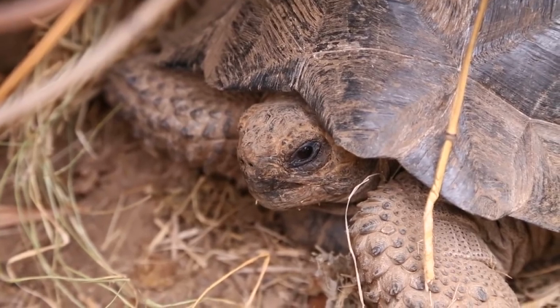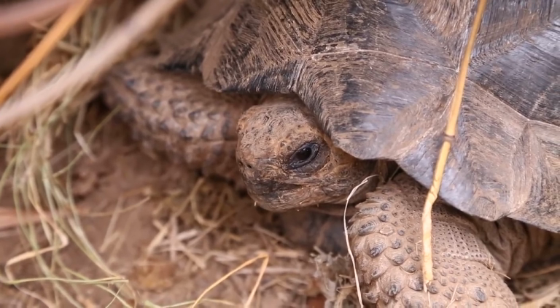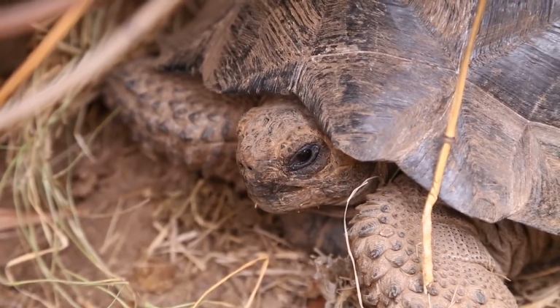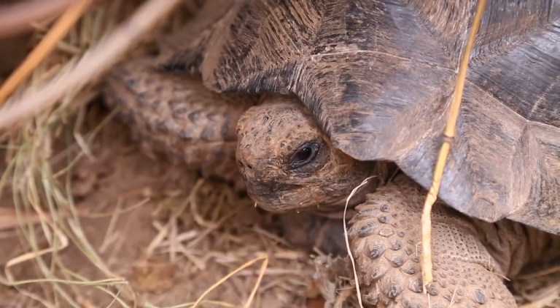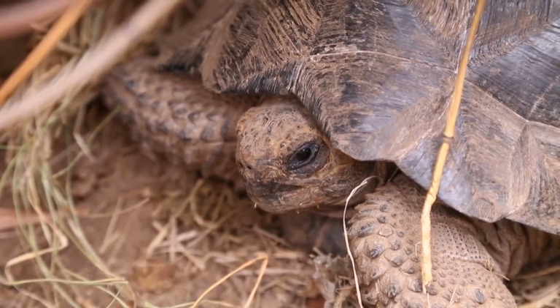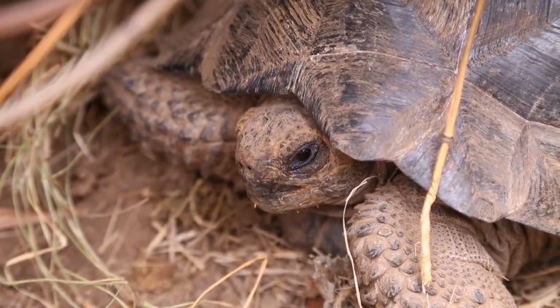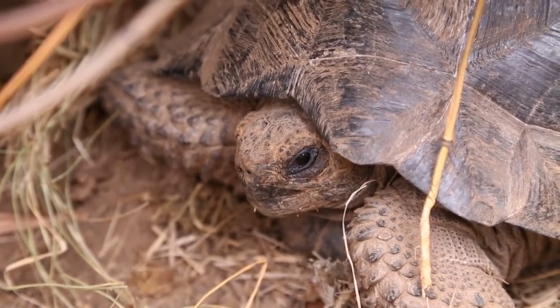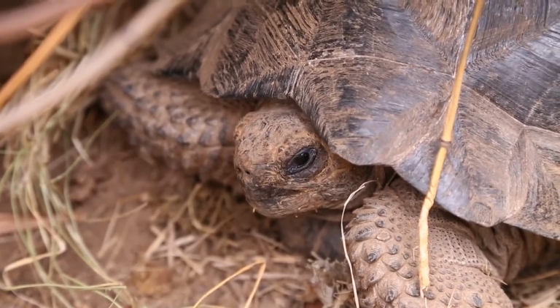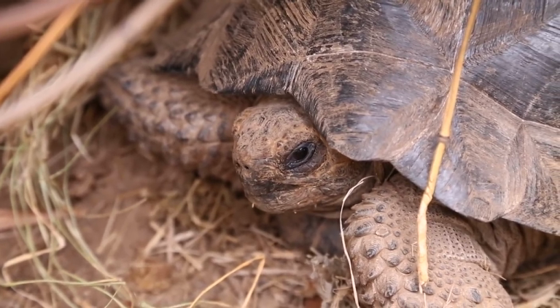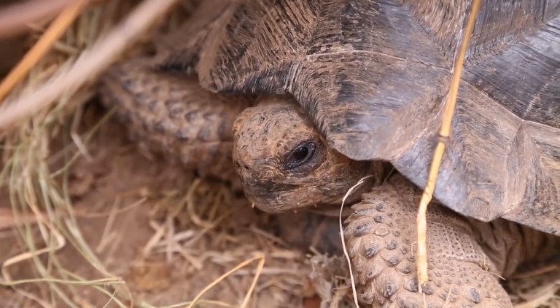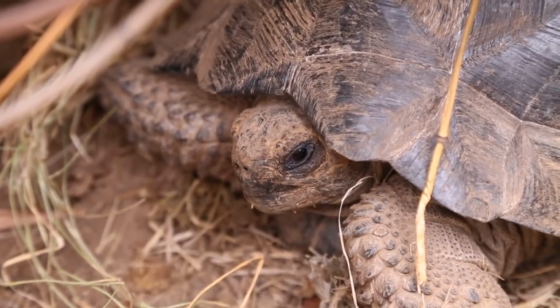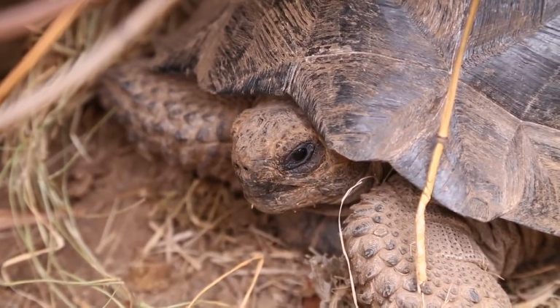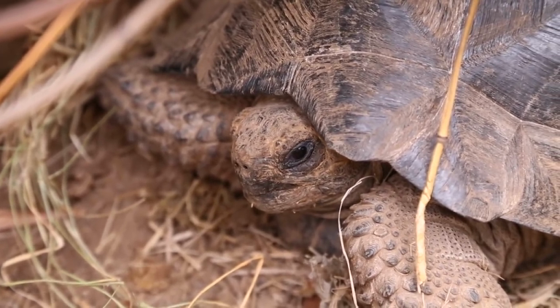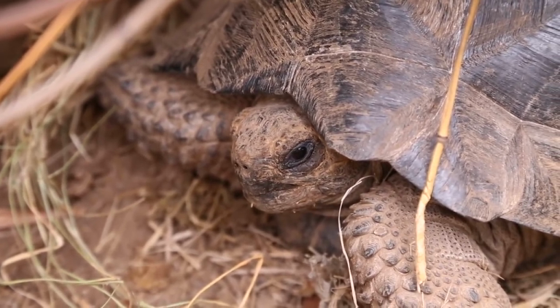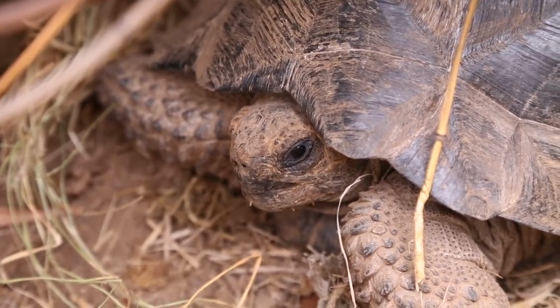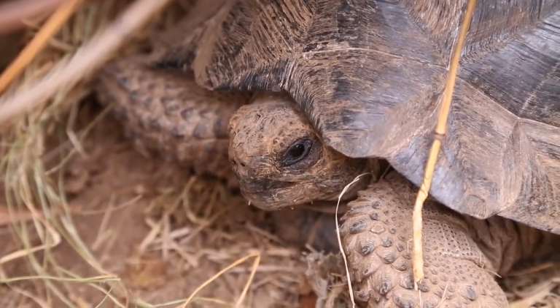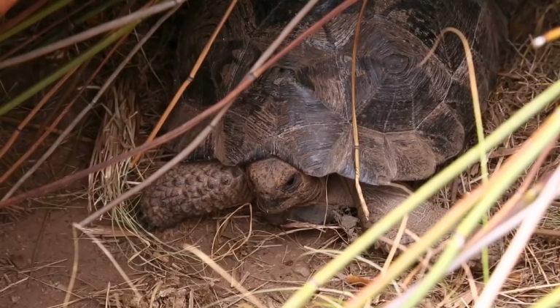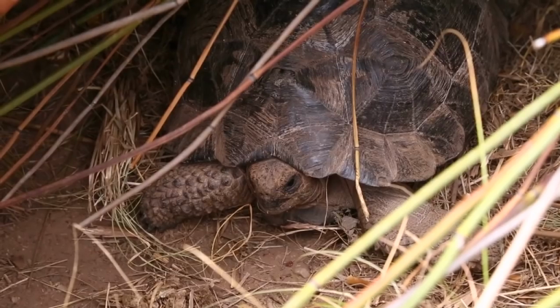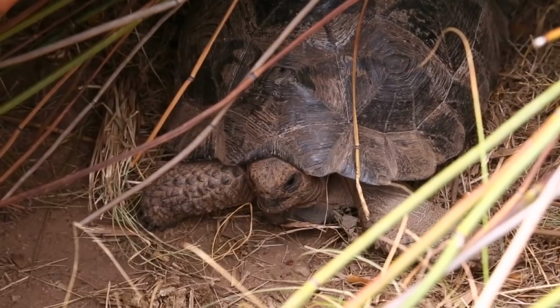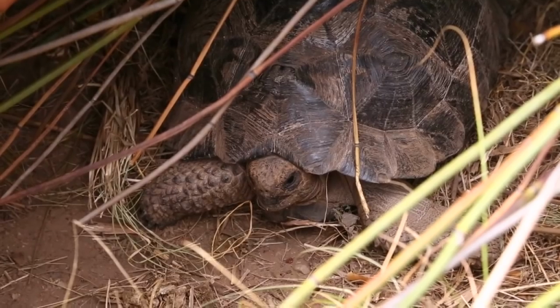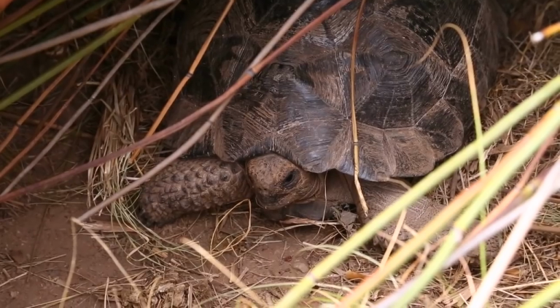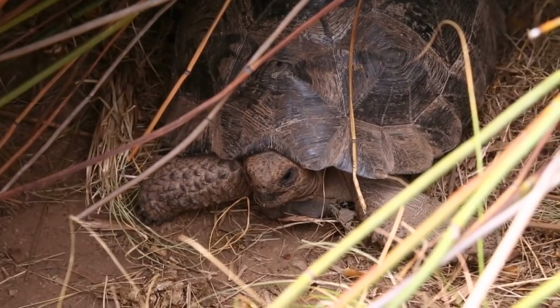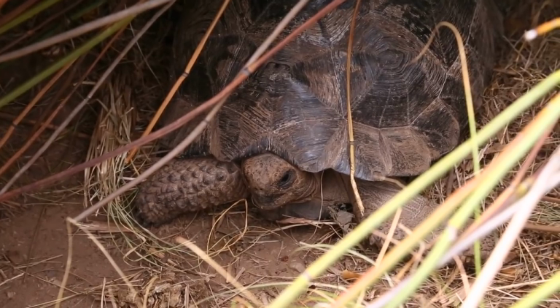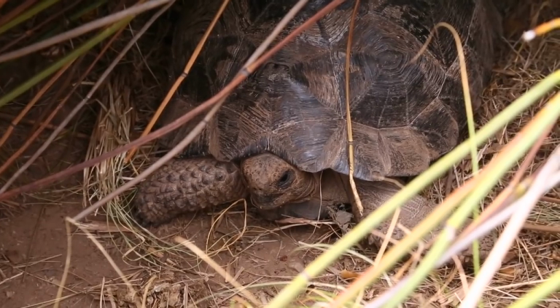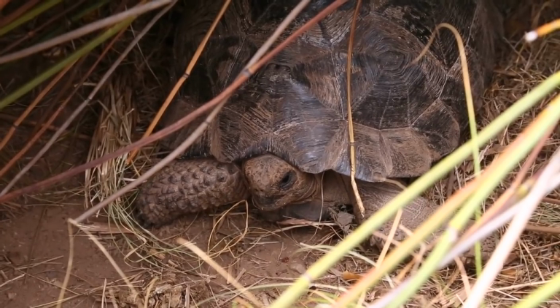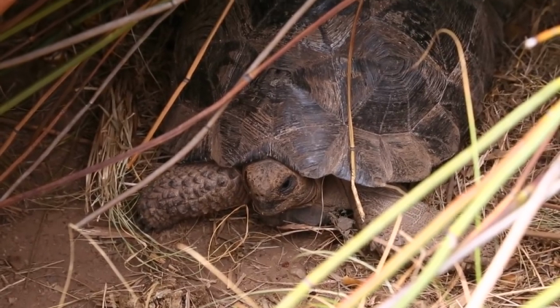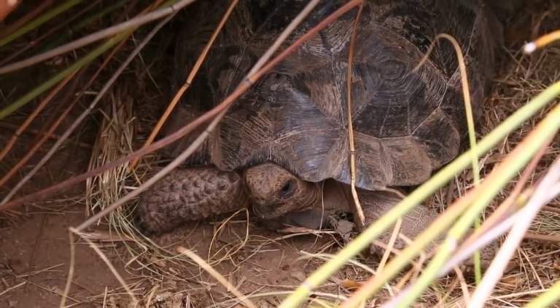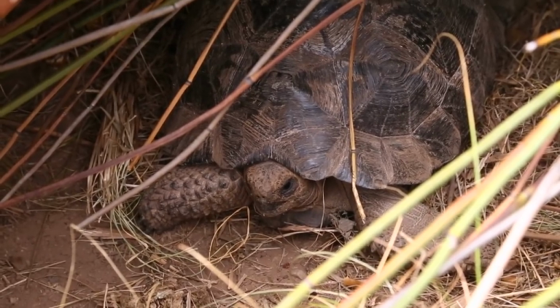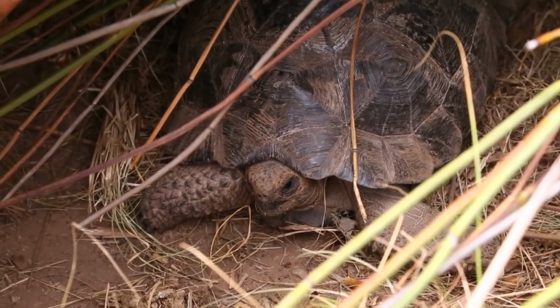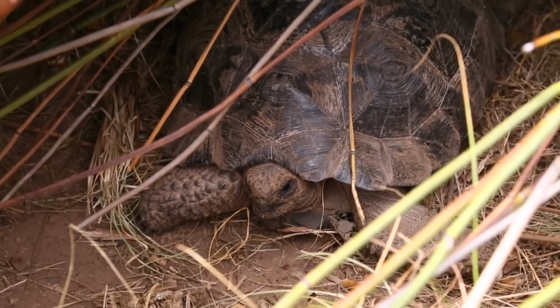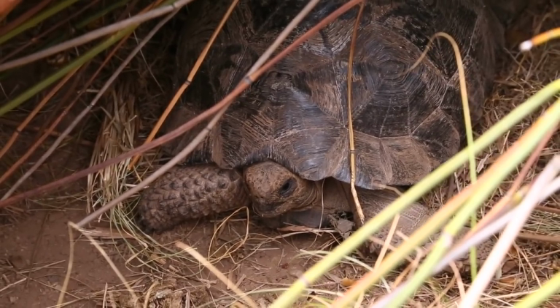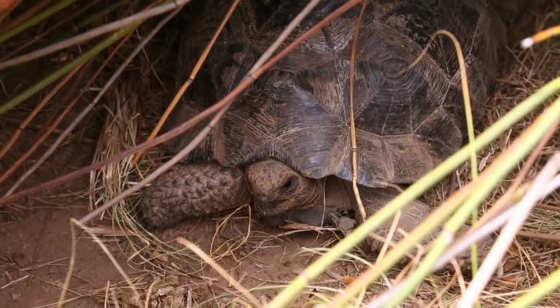How cool is this little guy? Unreal. Look at all the space they have — what an amazing facility.